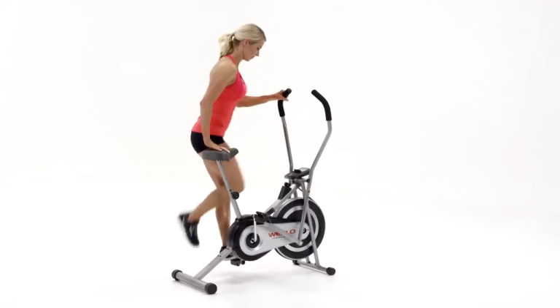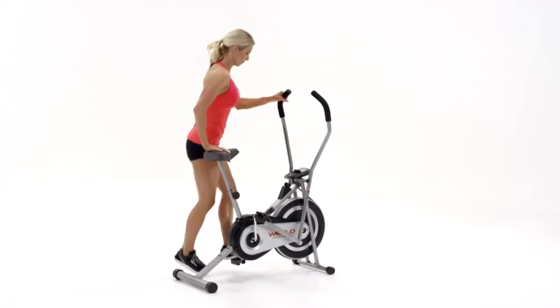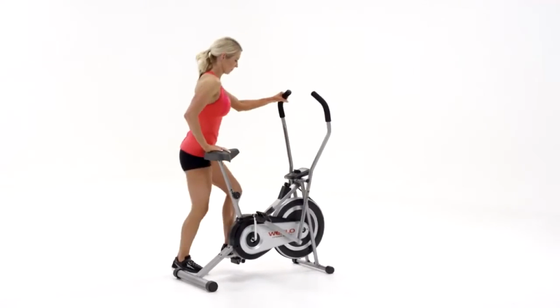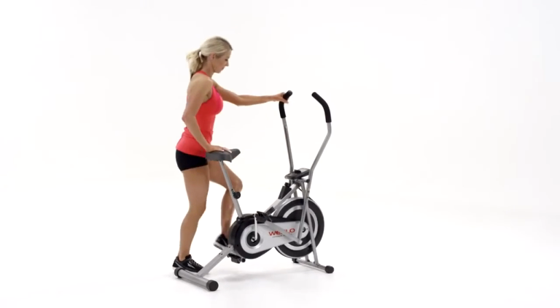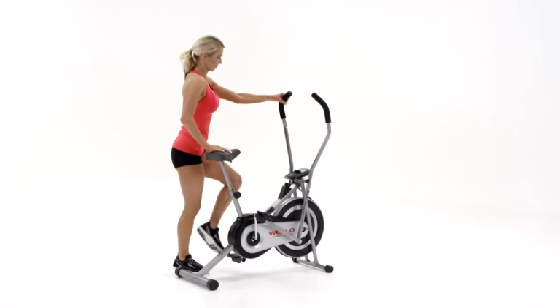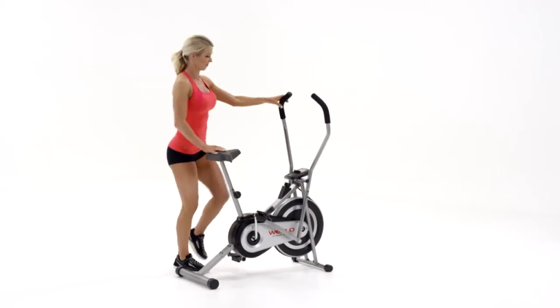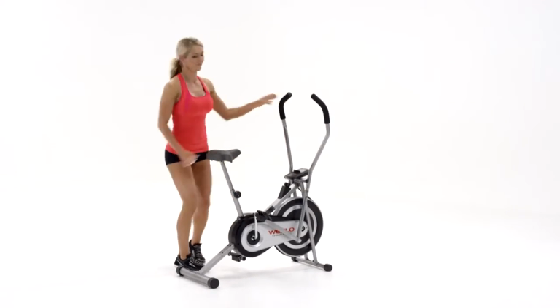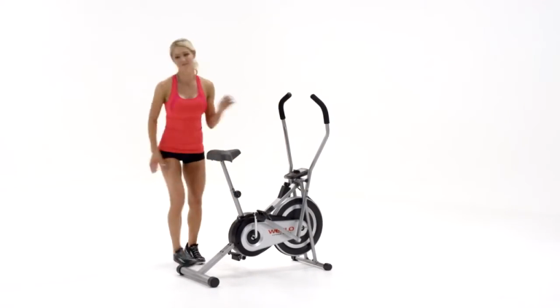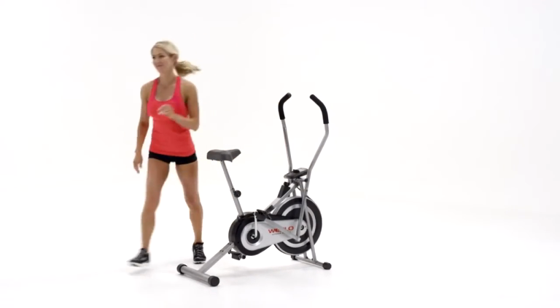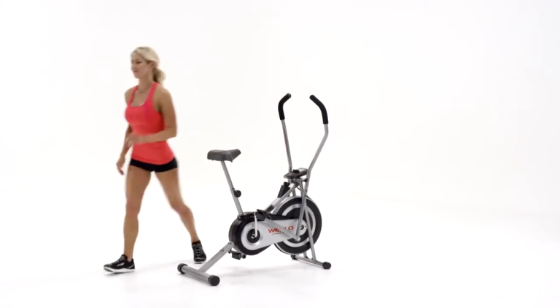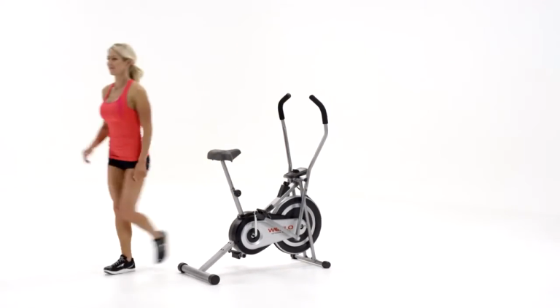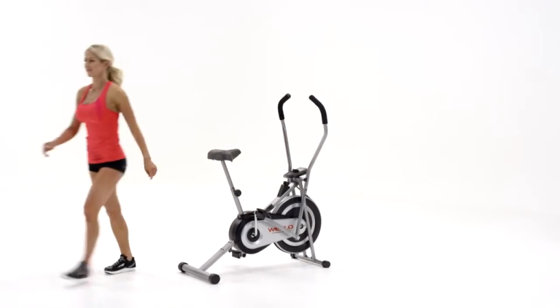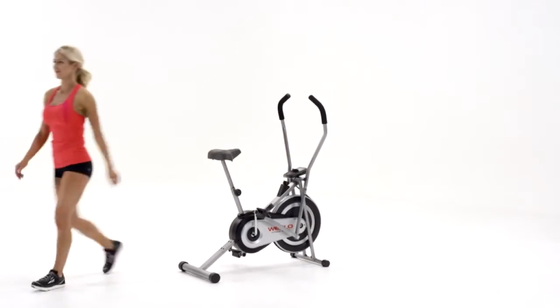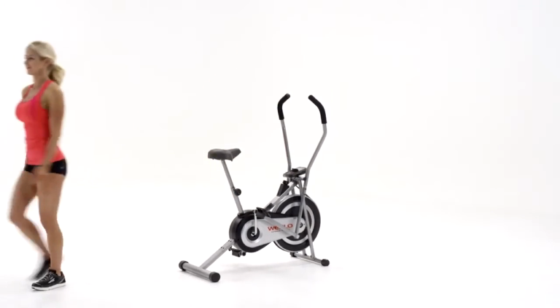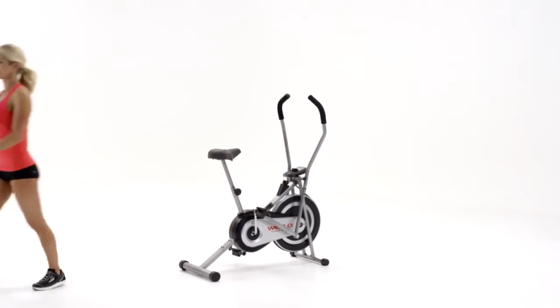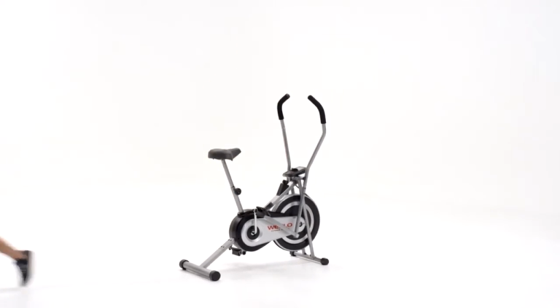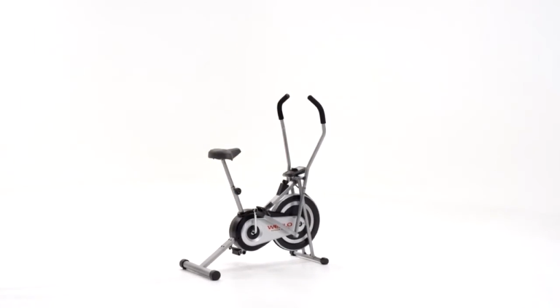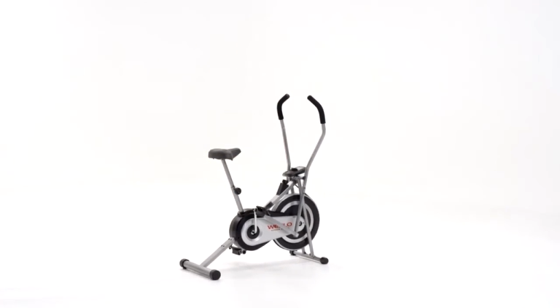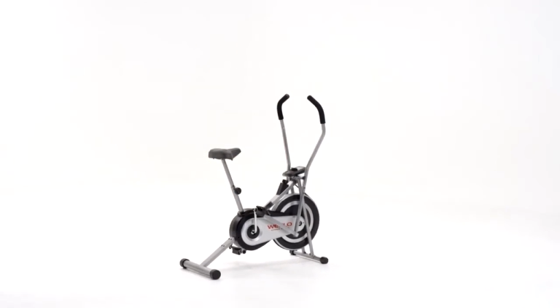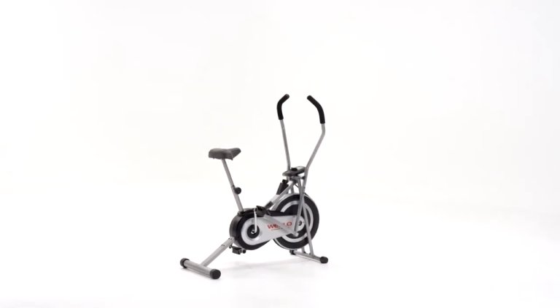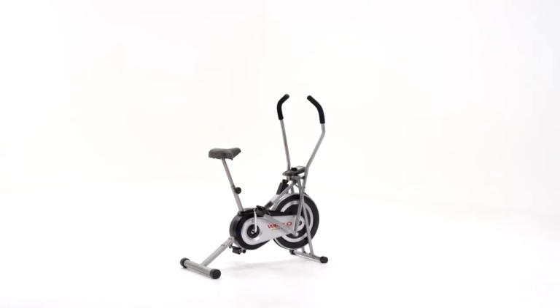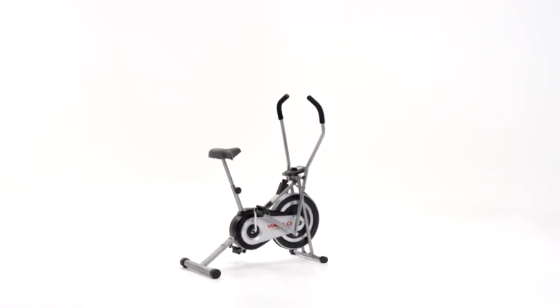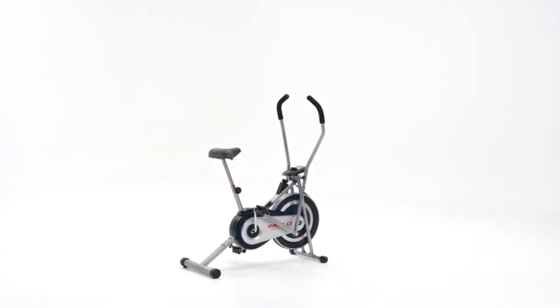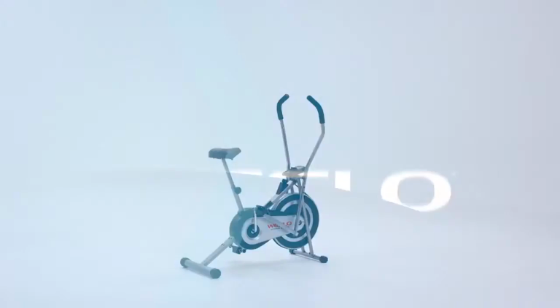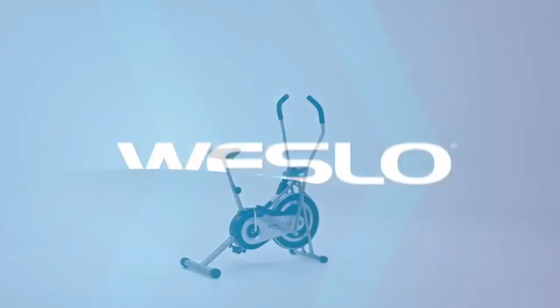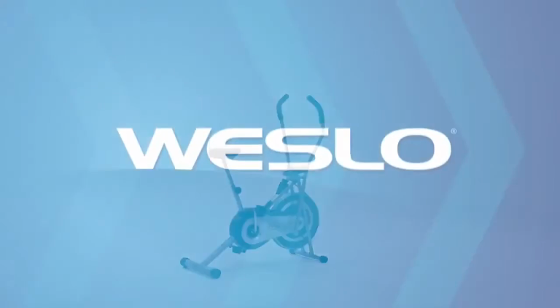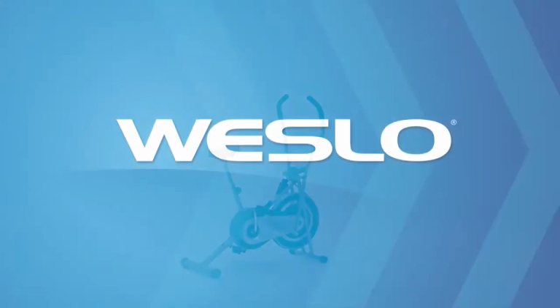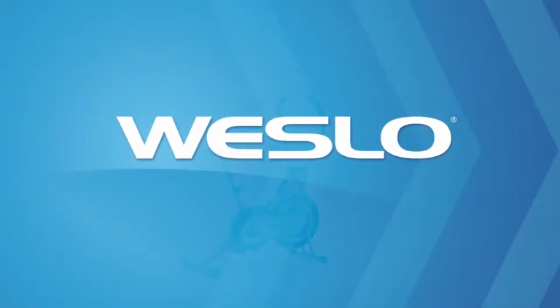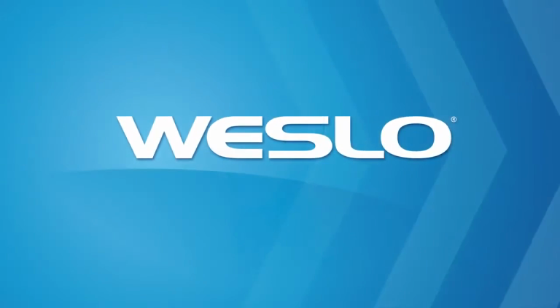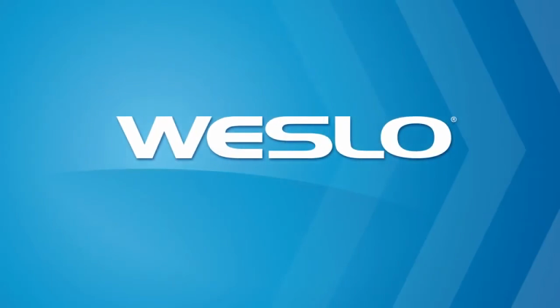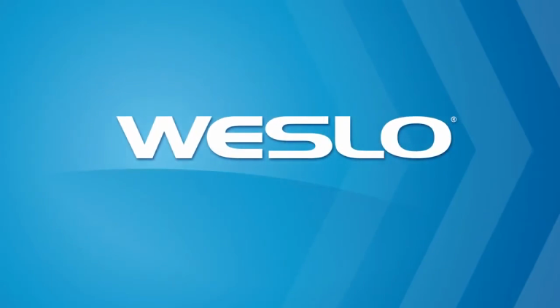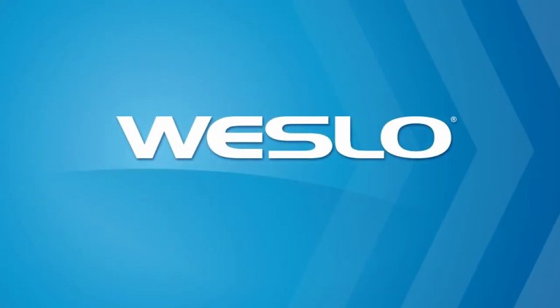Transform the way you cycle and get a total body workout with the Westlow Cross-Cycle Upright Bike.